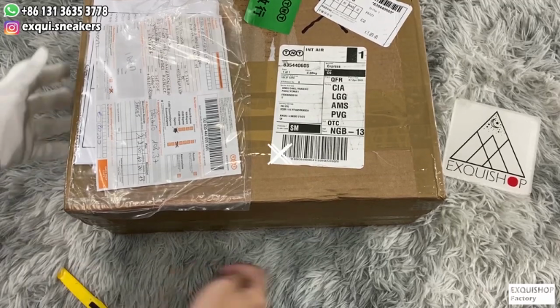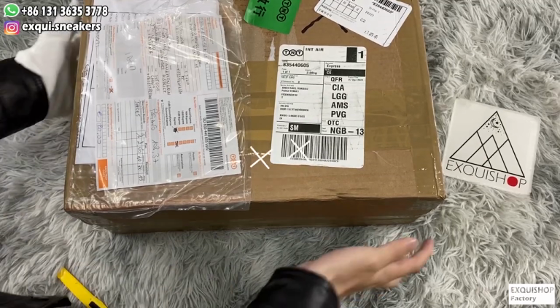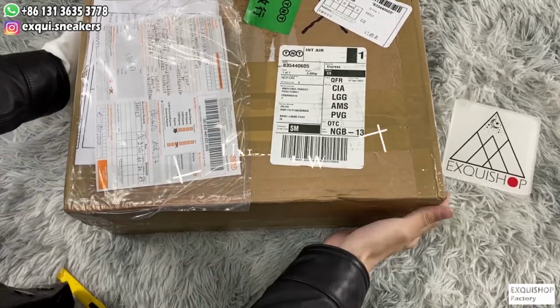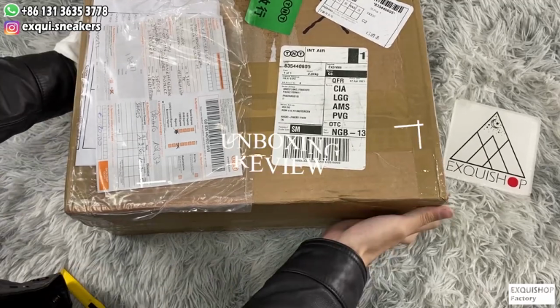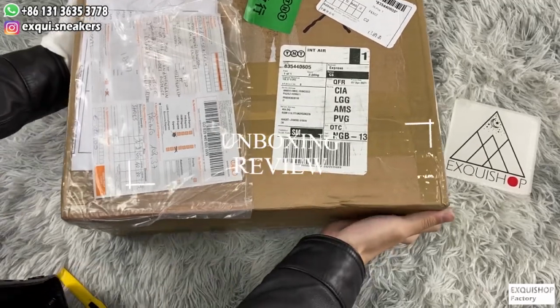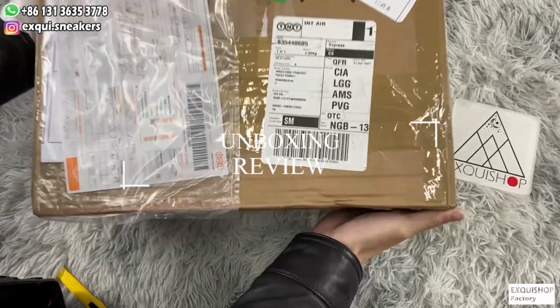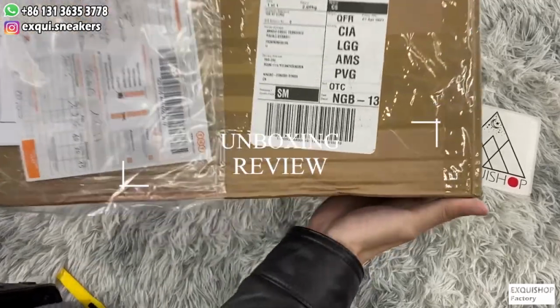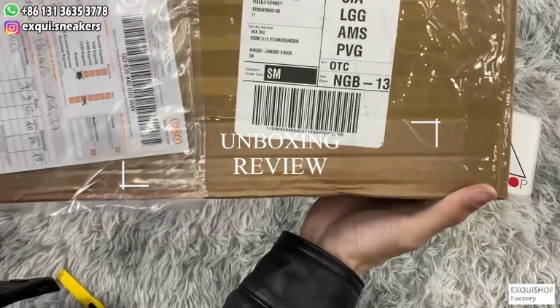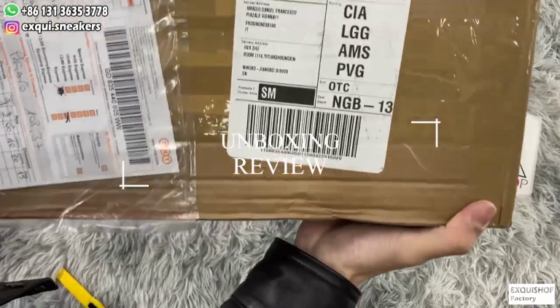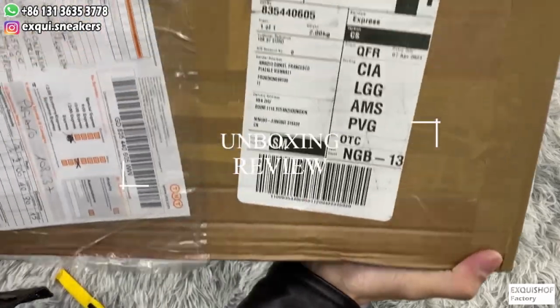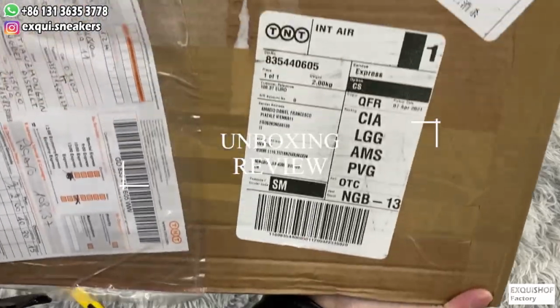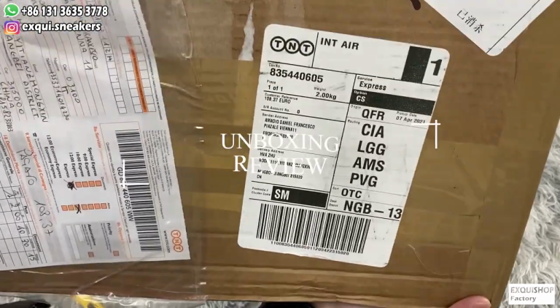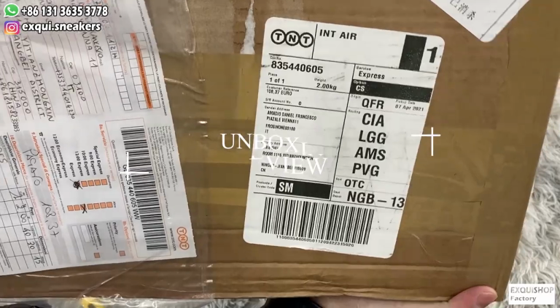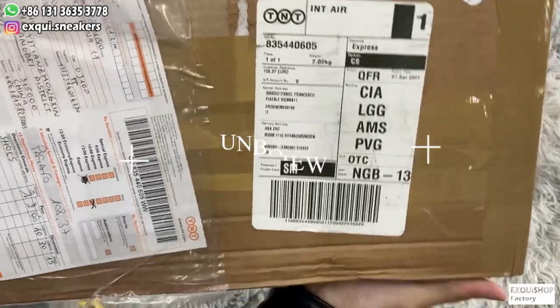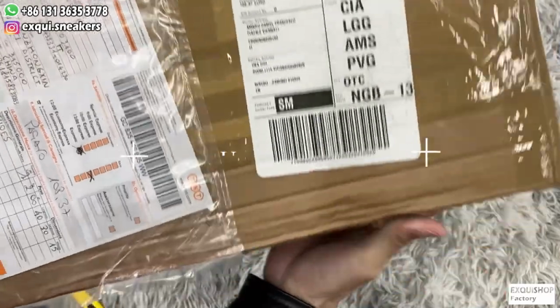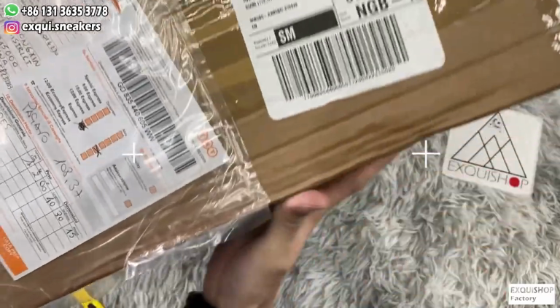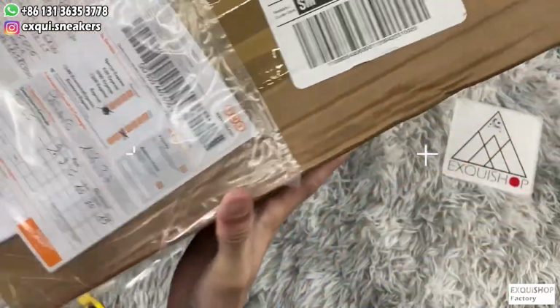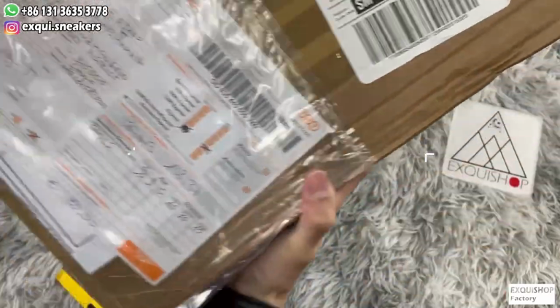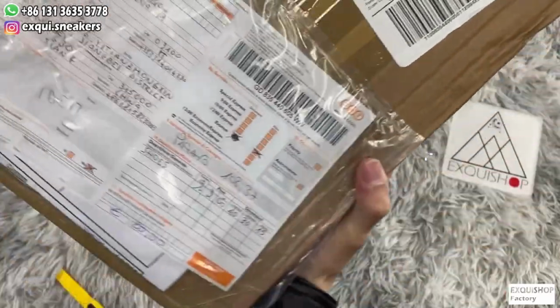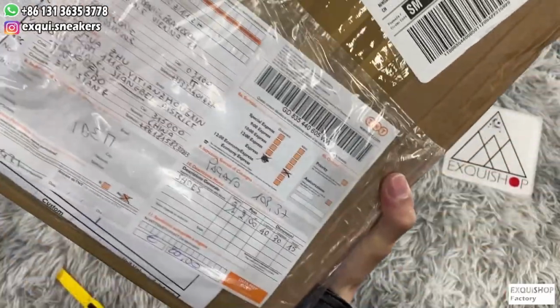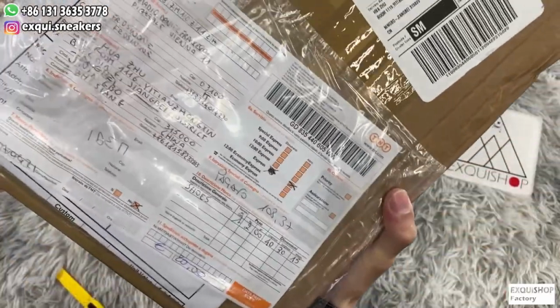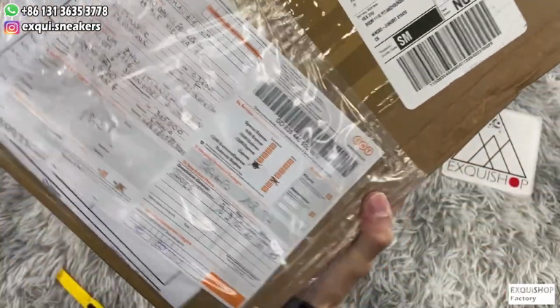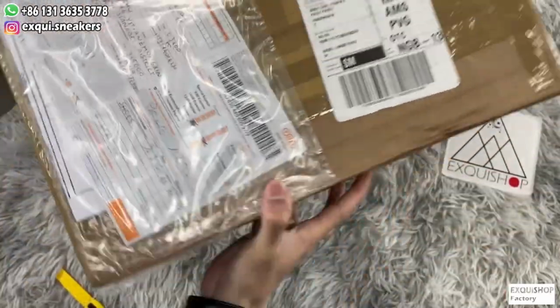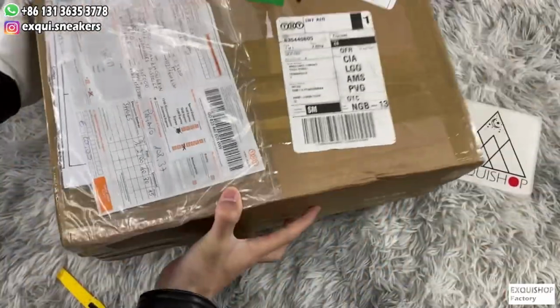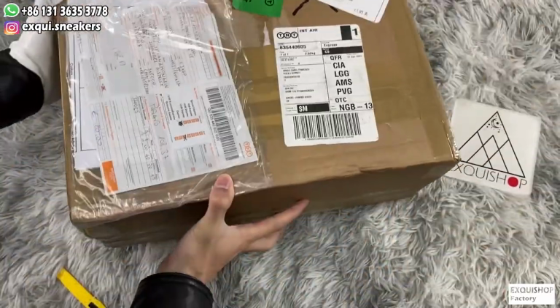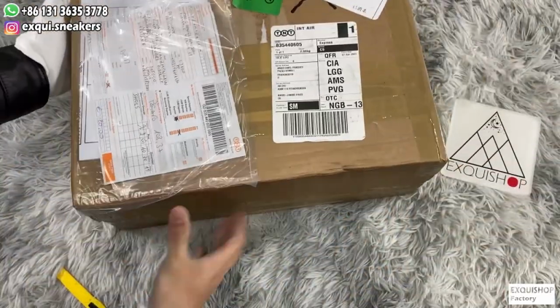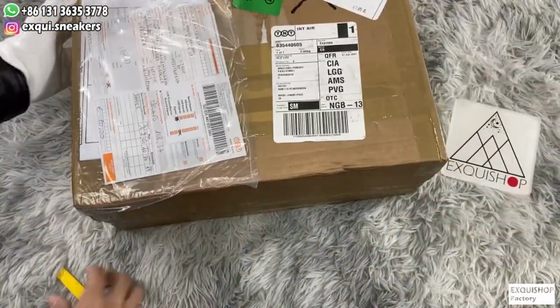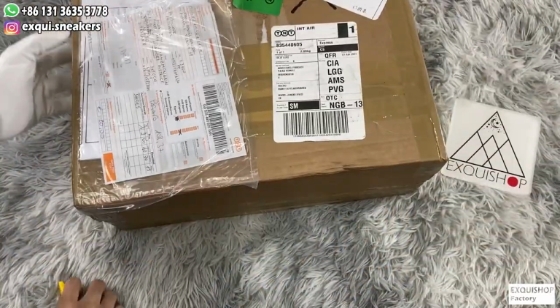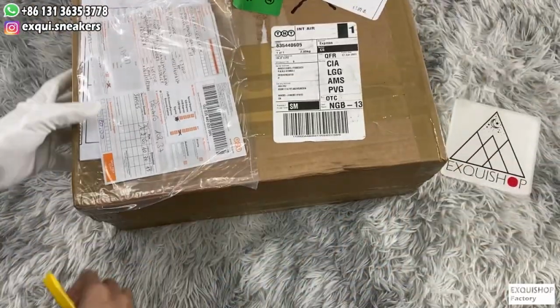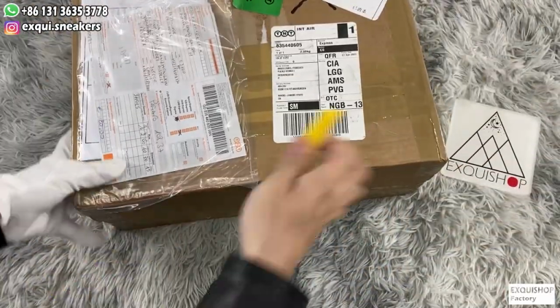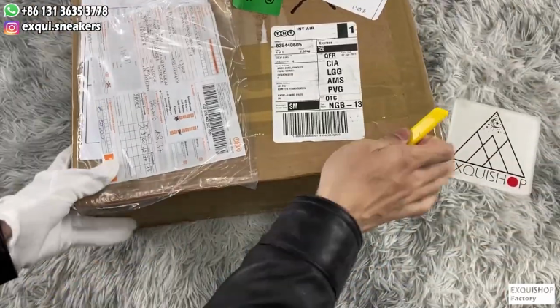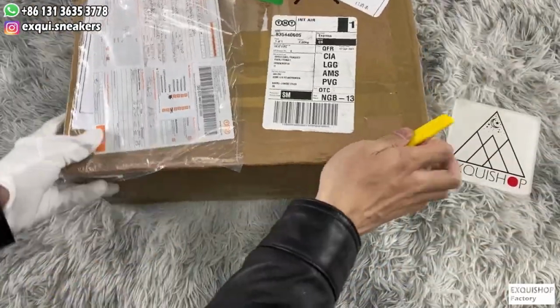Hello guys, welcome to my YouTube channel. Today I will show you the Versace Chain Reaction from Xquid Shop.